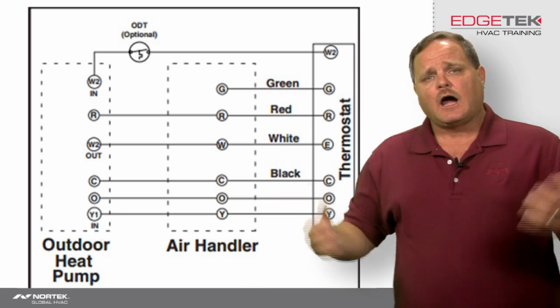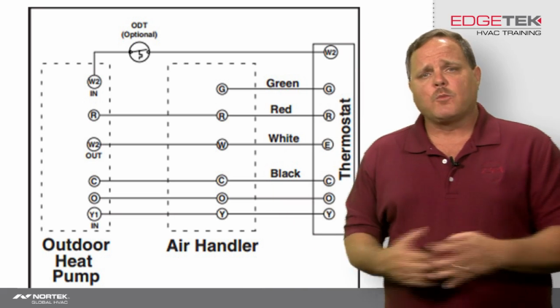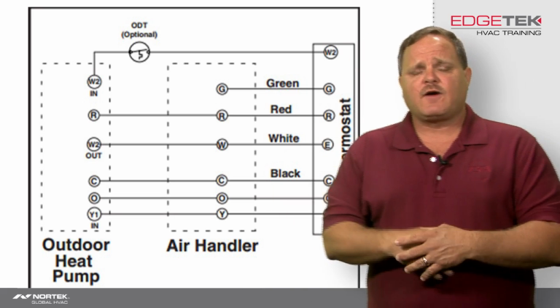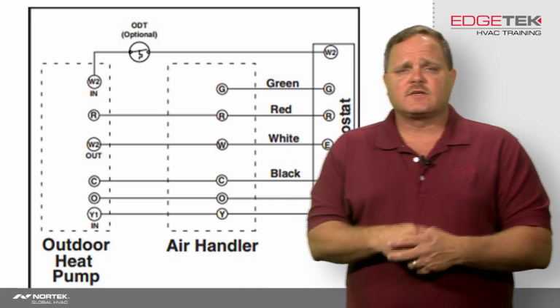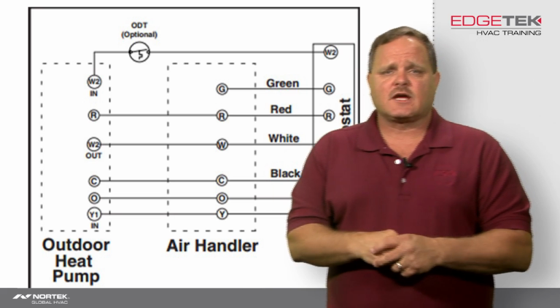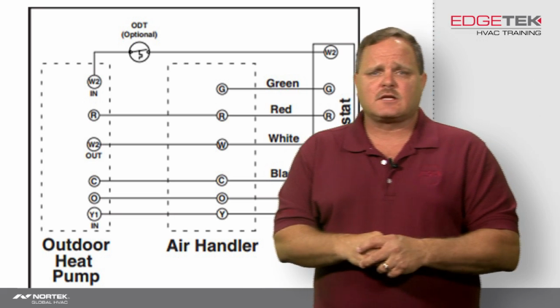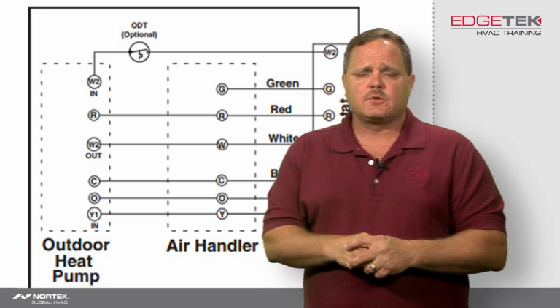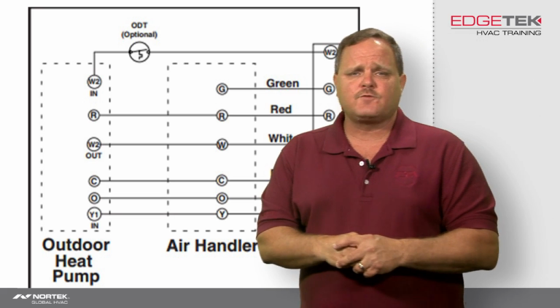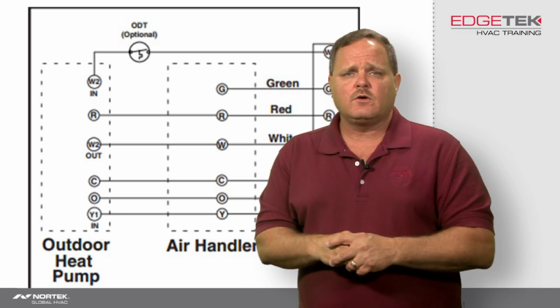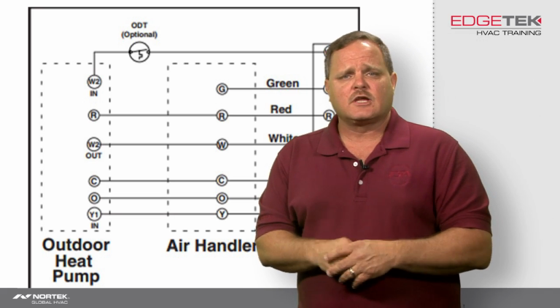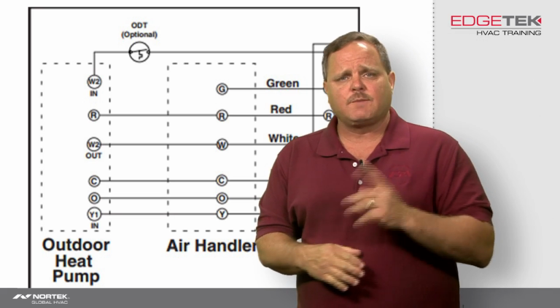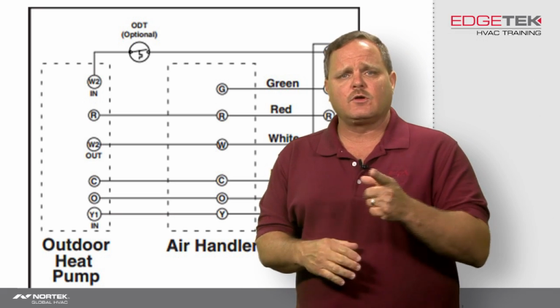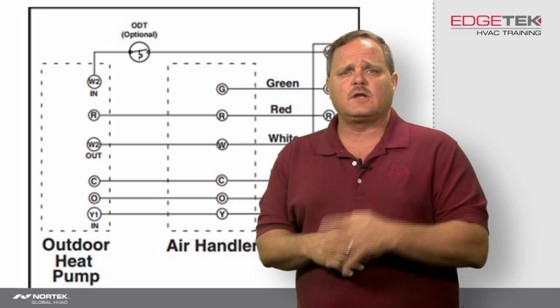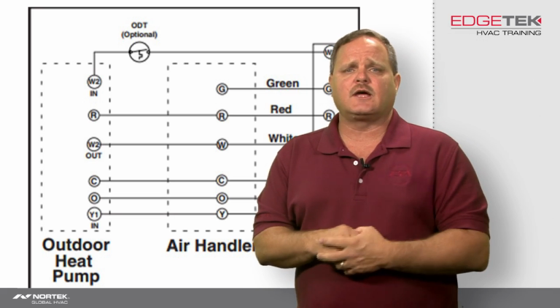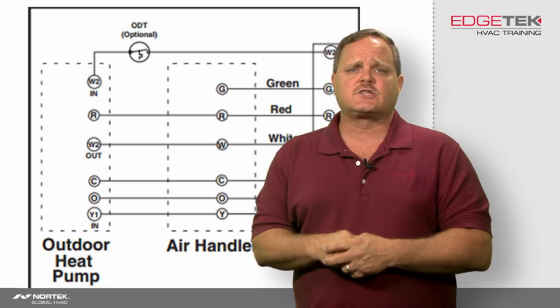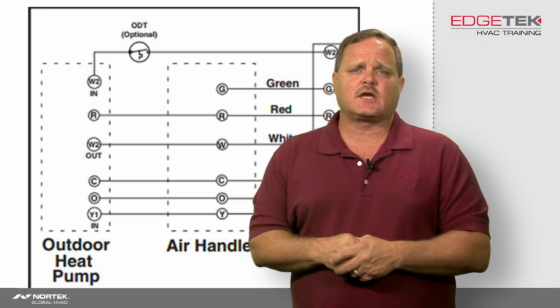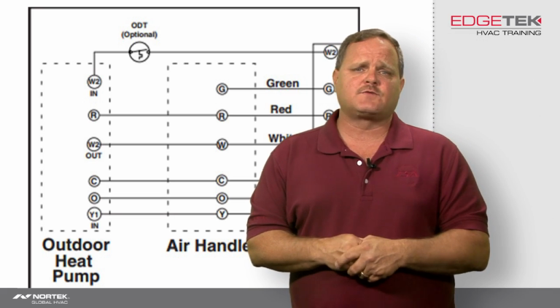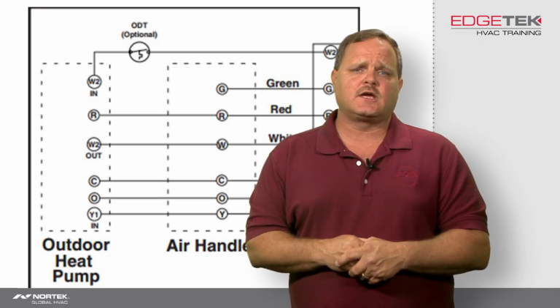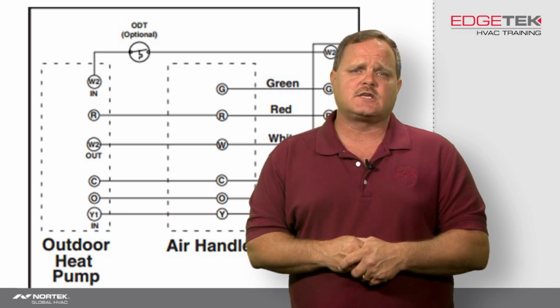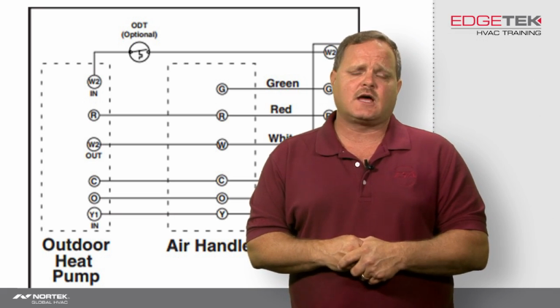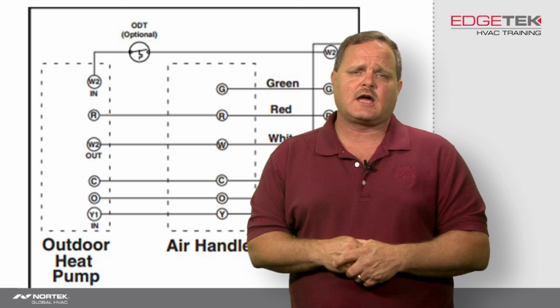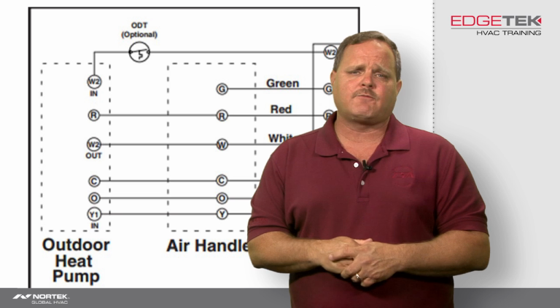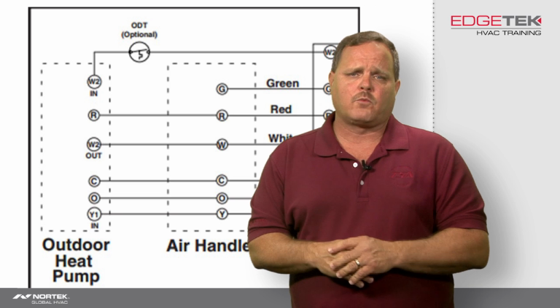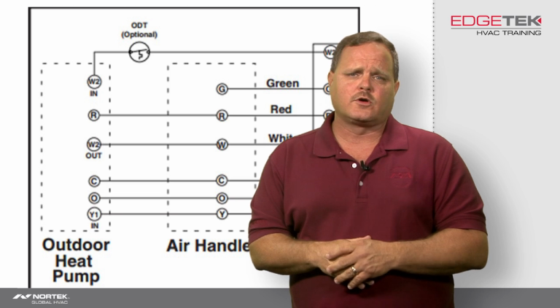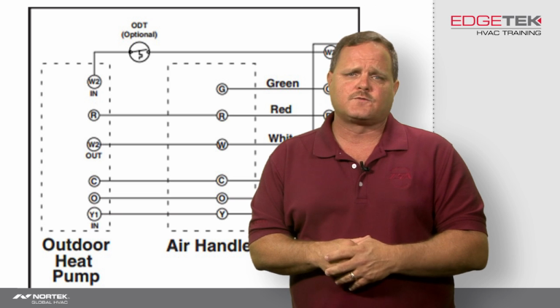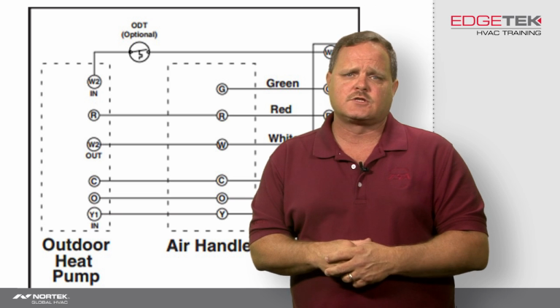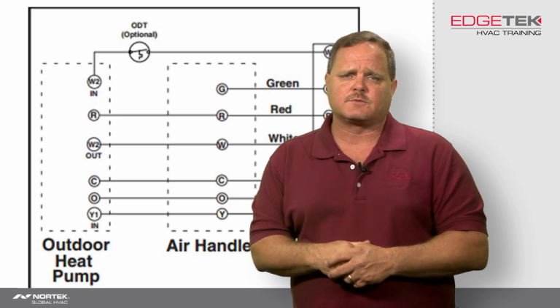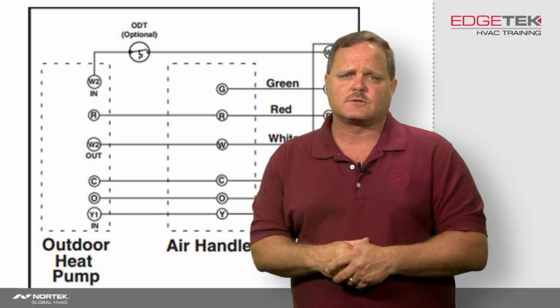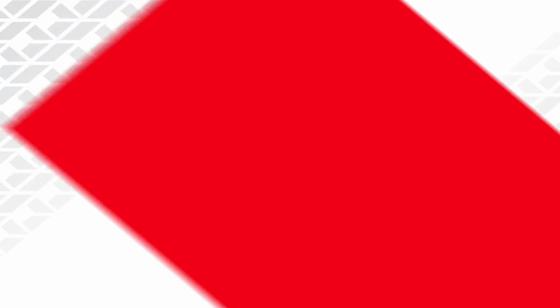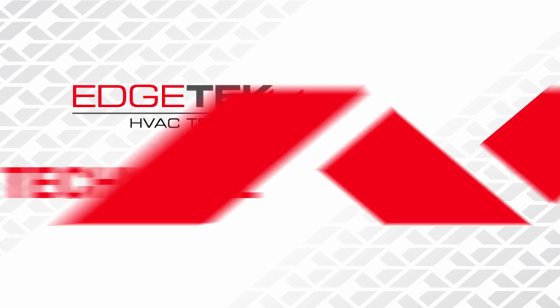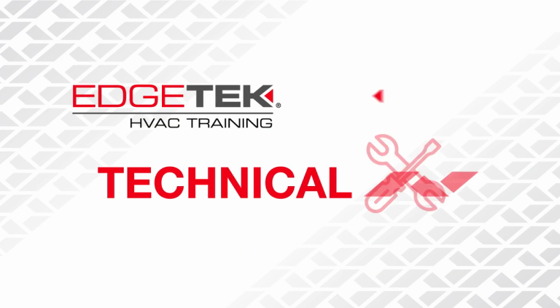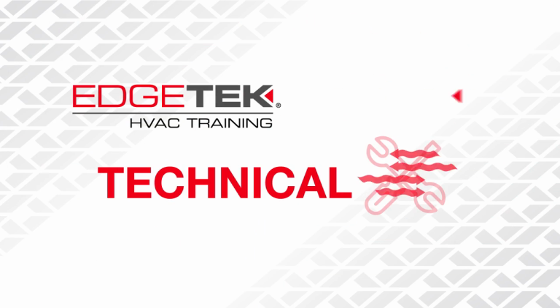I hope you found this tech tip useful. Keep tuning in to edgetechhvac.com for more useful tips. Thank you.